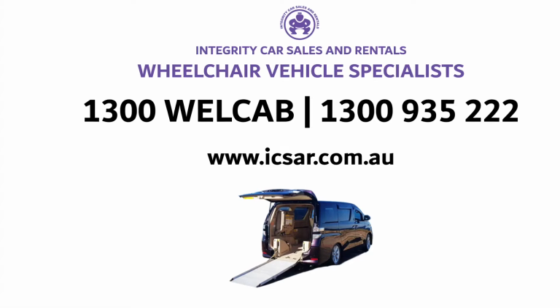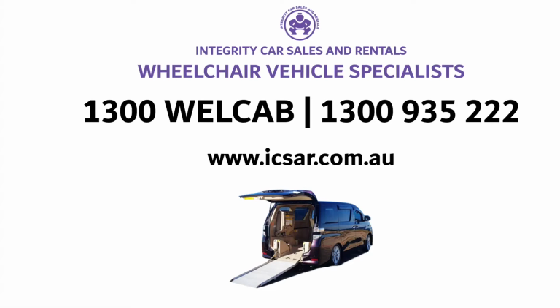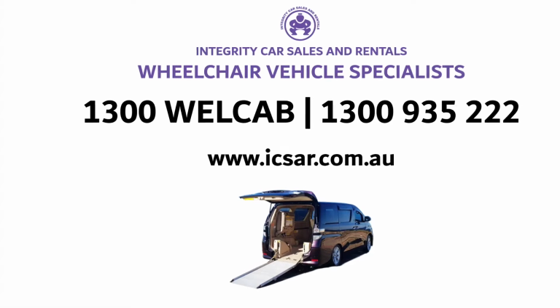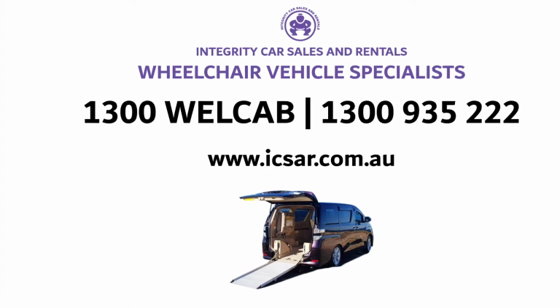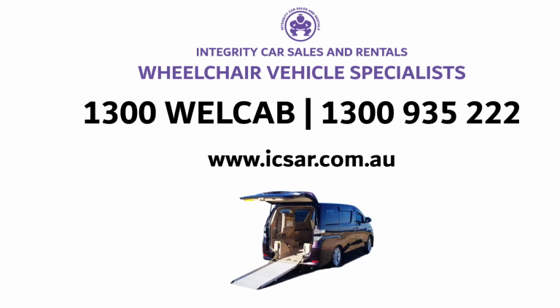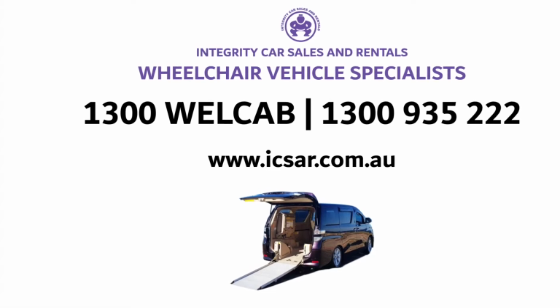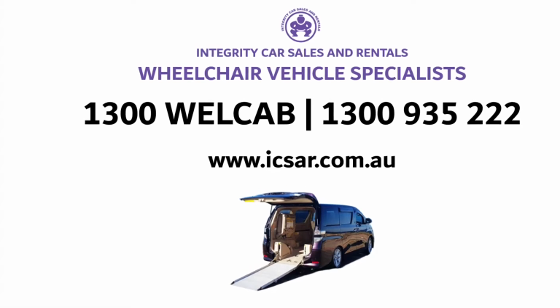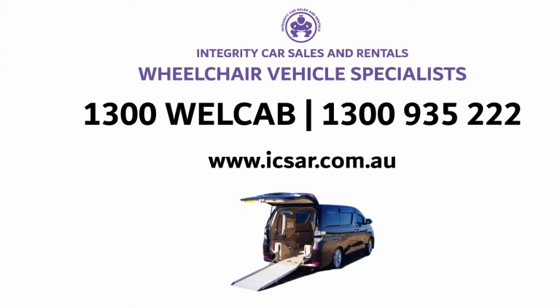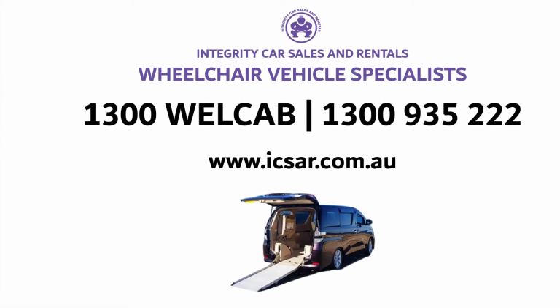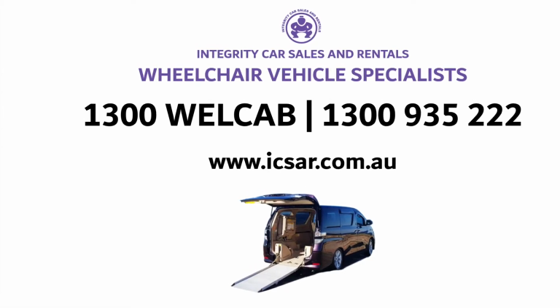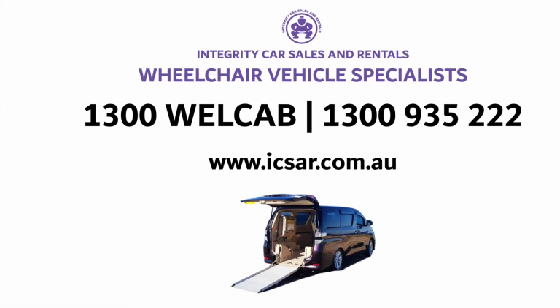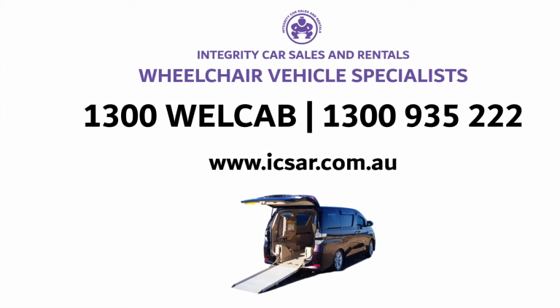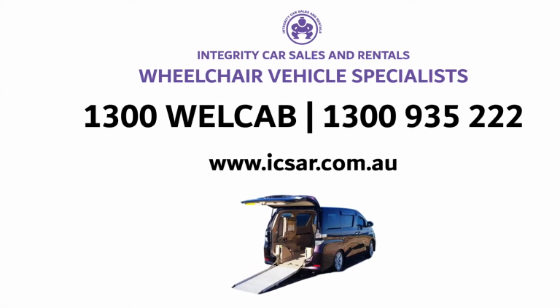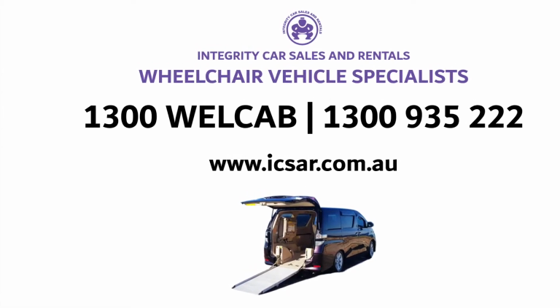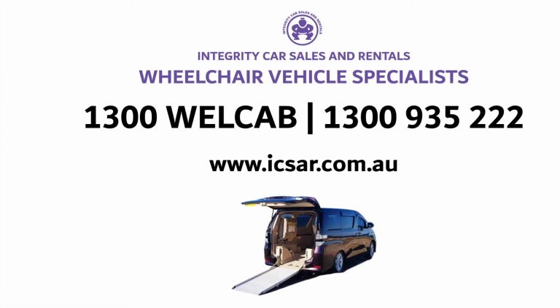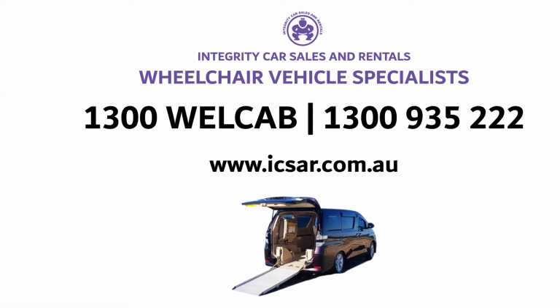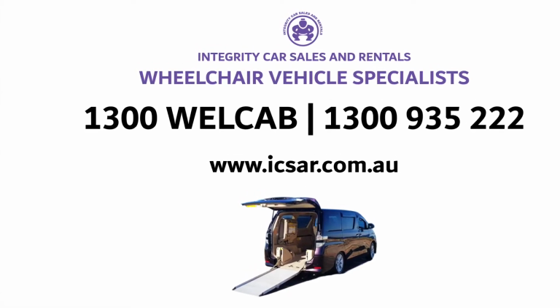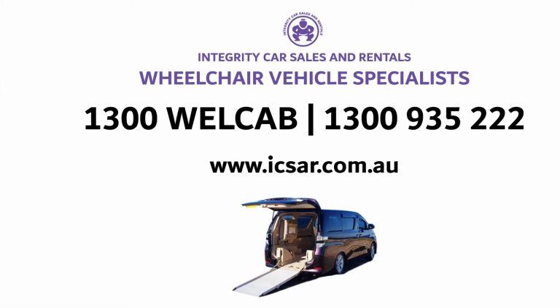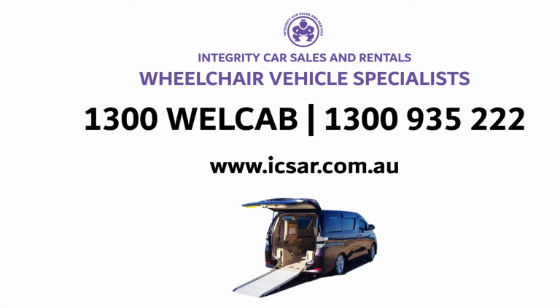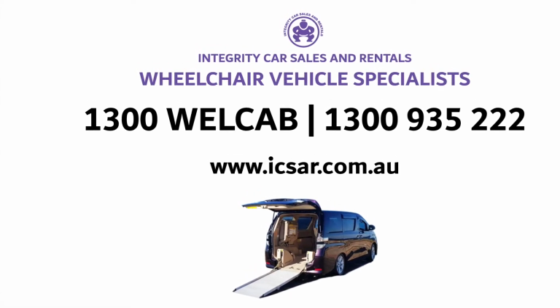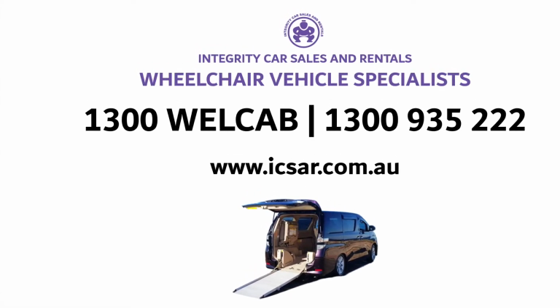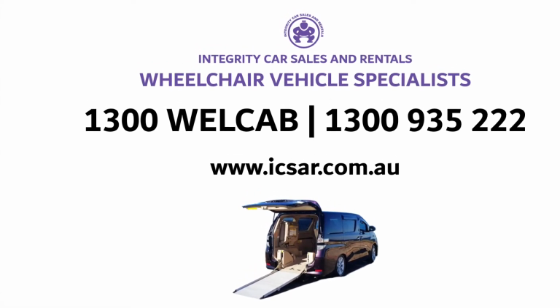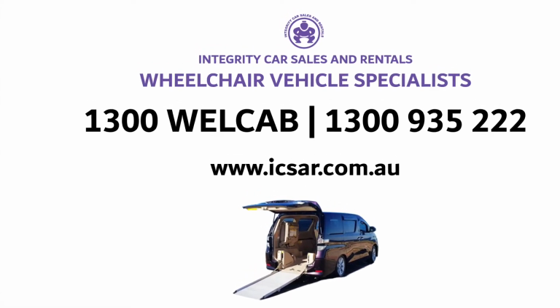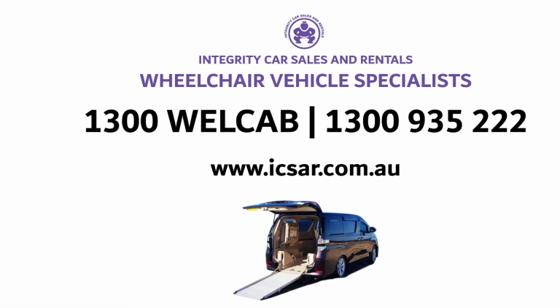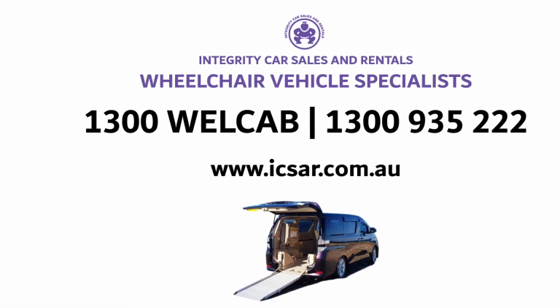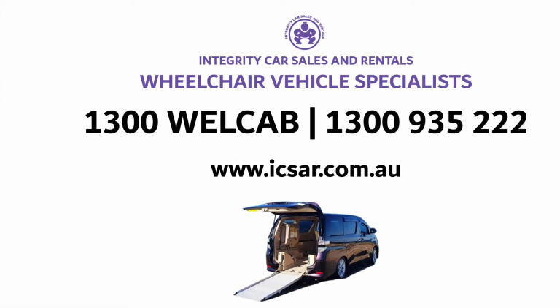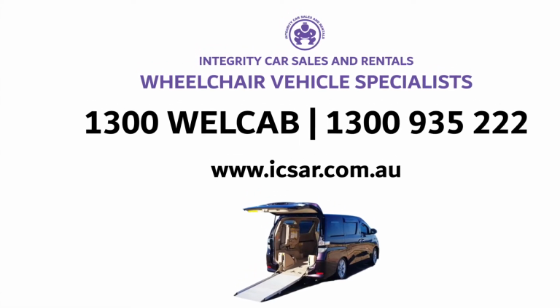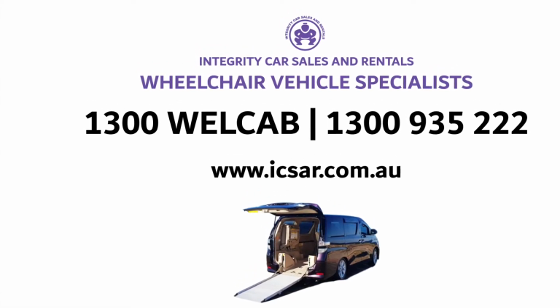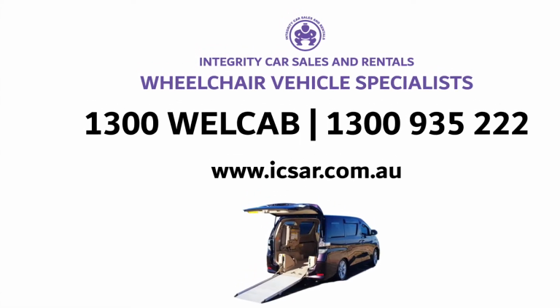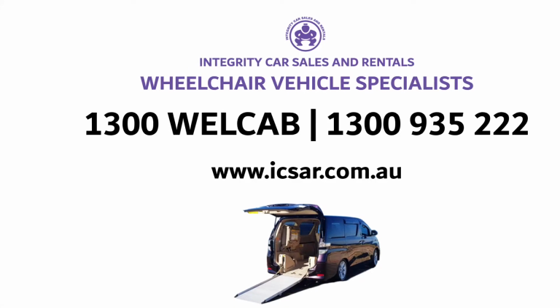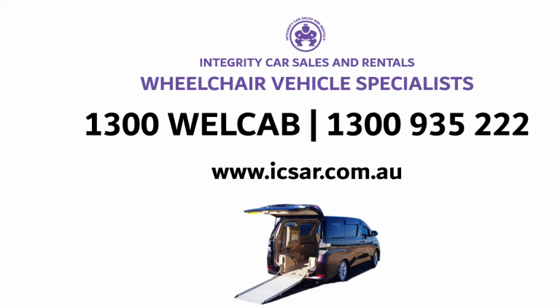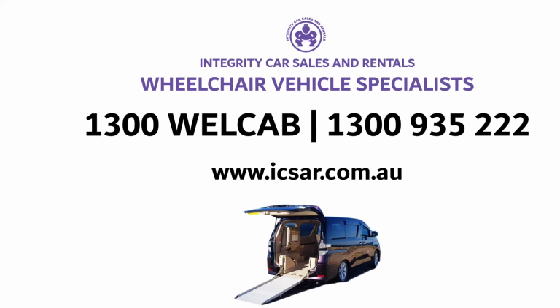Welcome to Integrity Car Sales and Rentals, Wheelchair Vehicle Specialist, with the Head Office in Sydney, Australia.